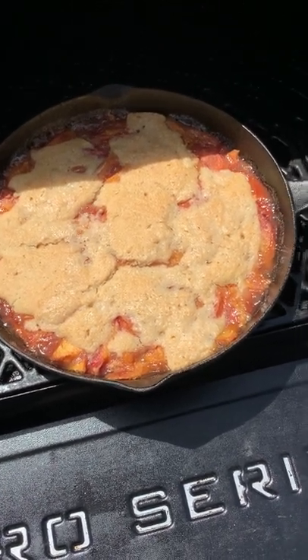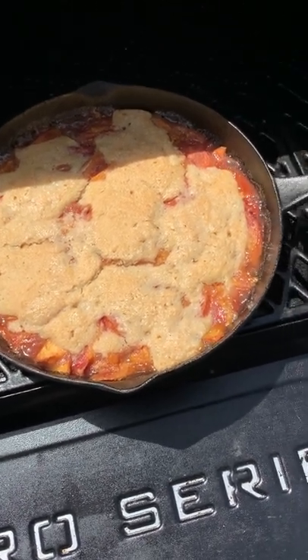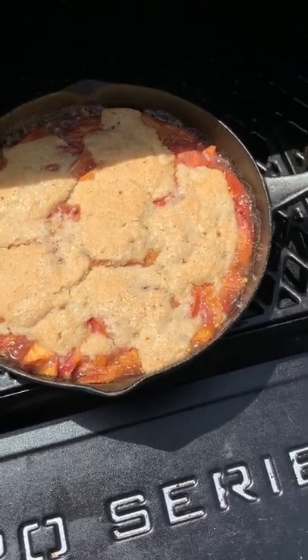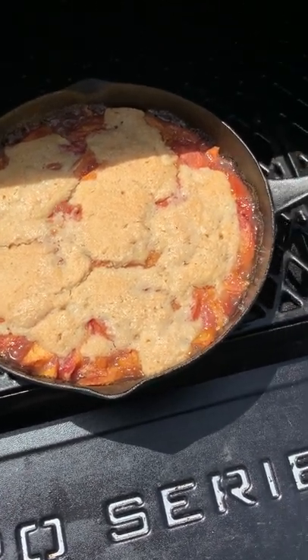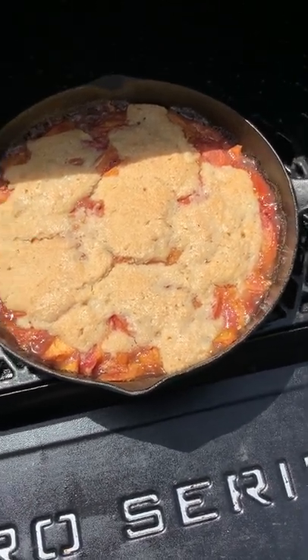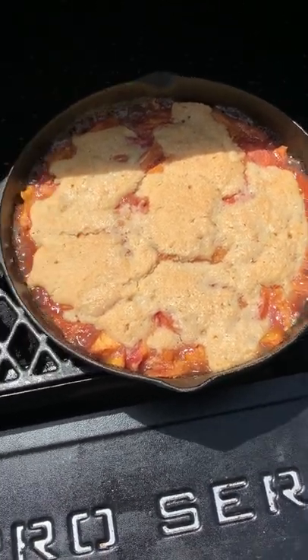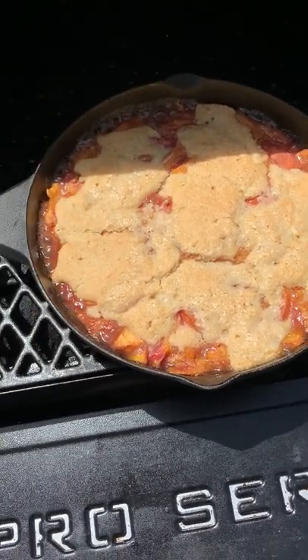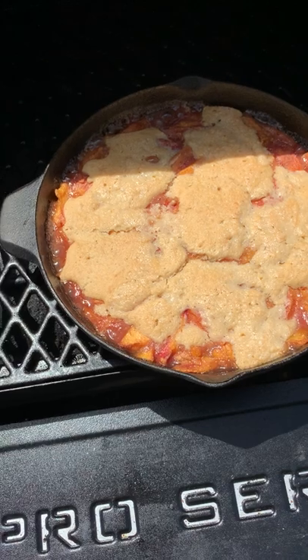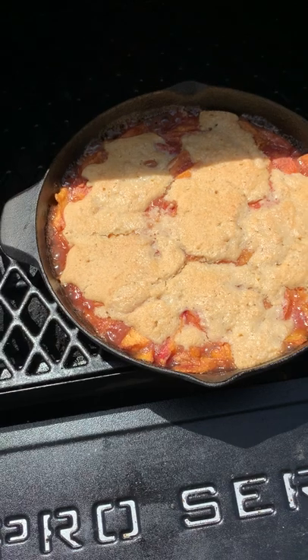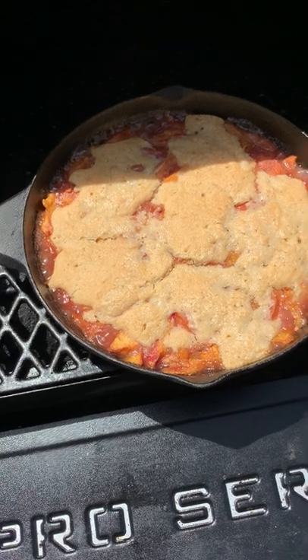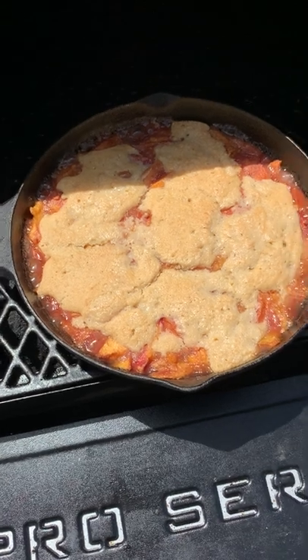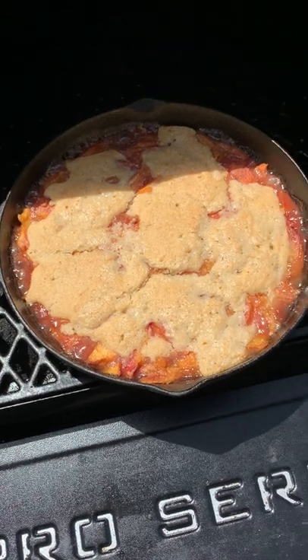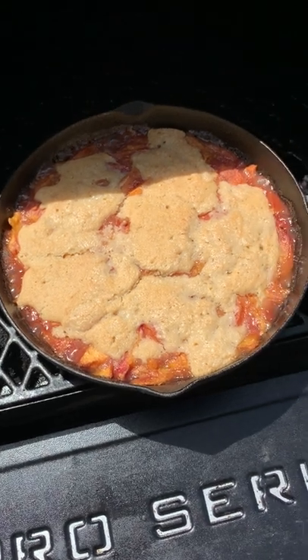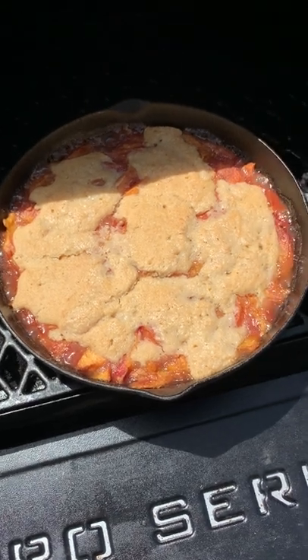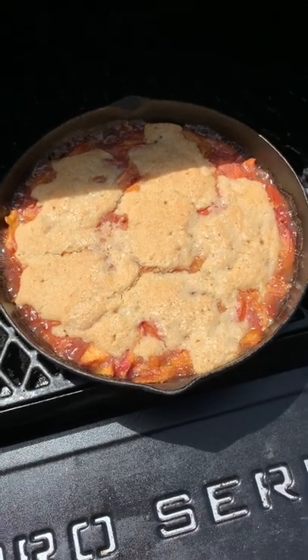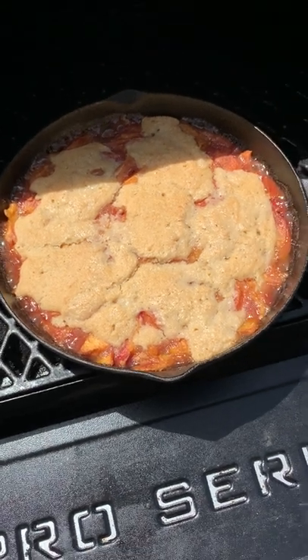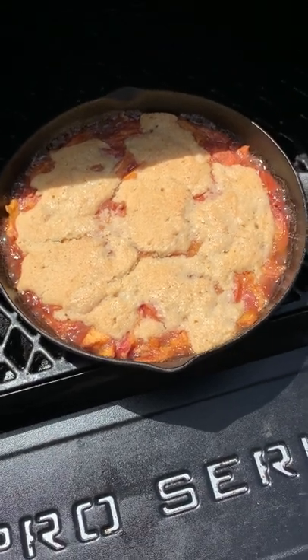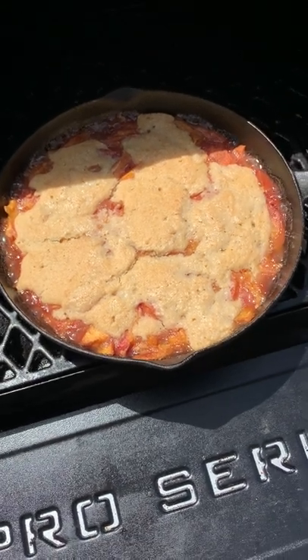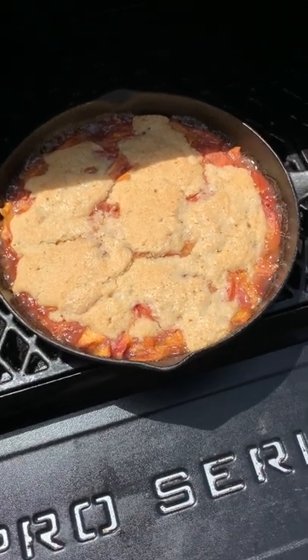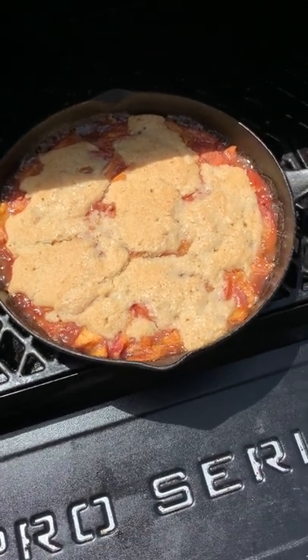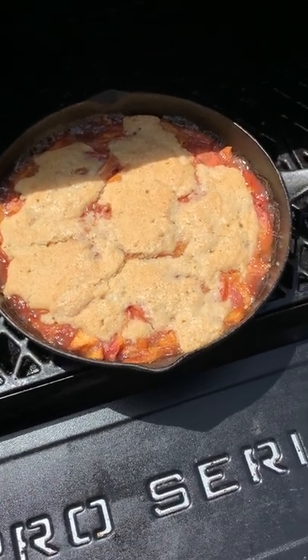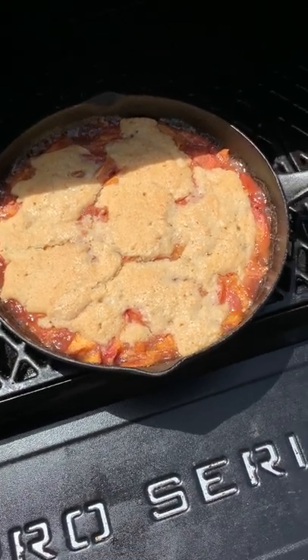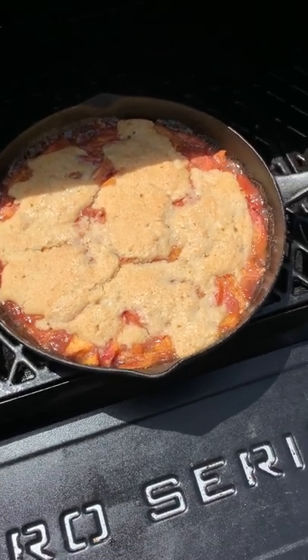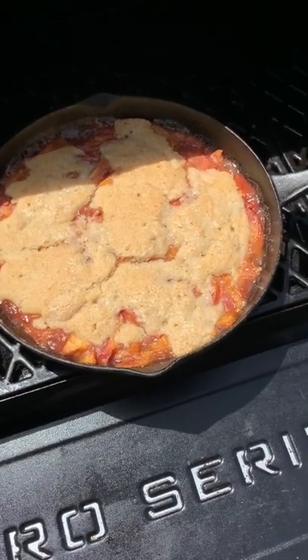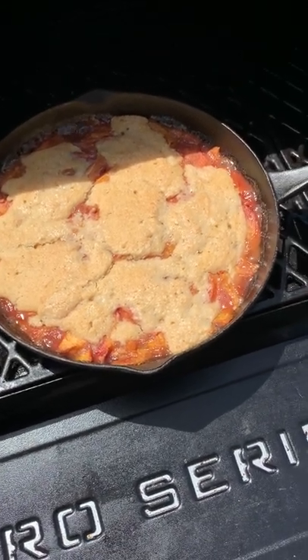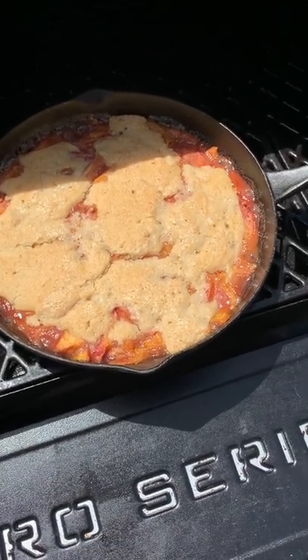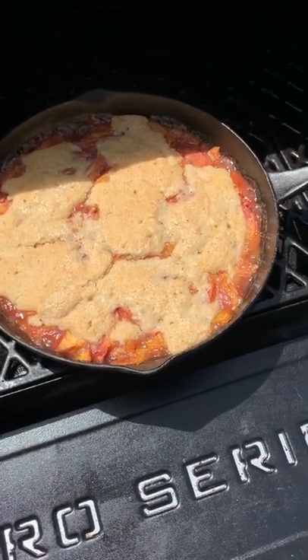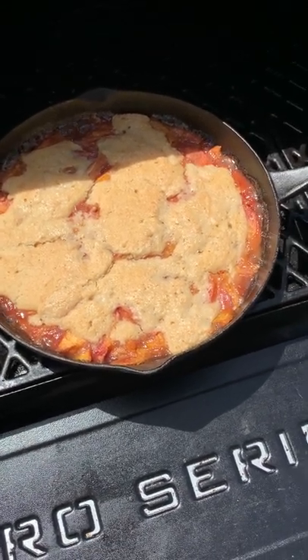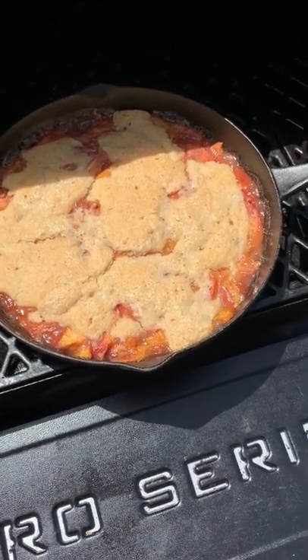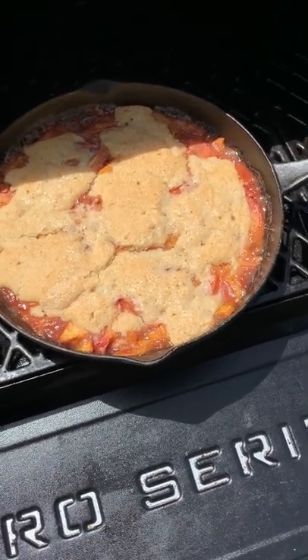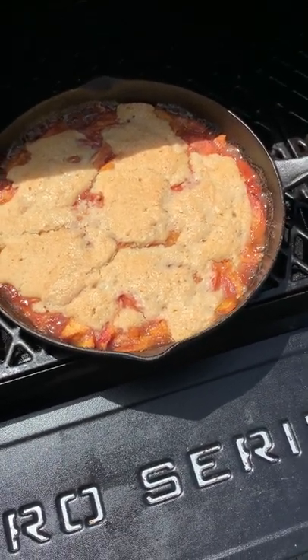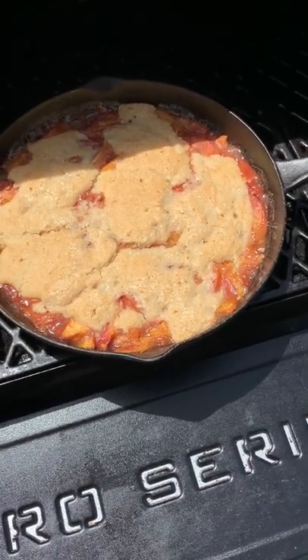We did it in a cast iron skillet — this should be delicious. Make sure to check it out at madbackyard.com.